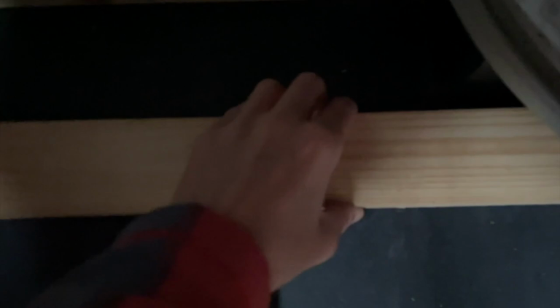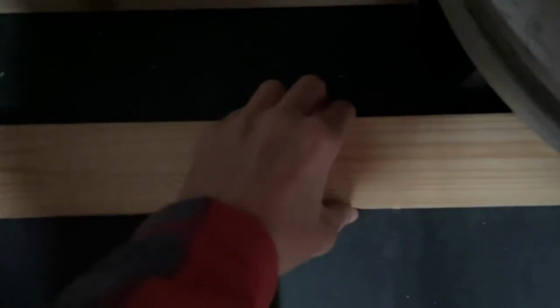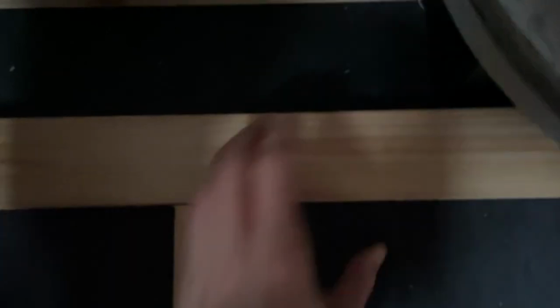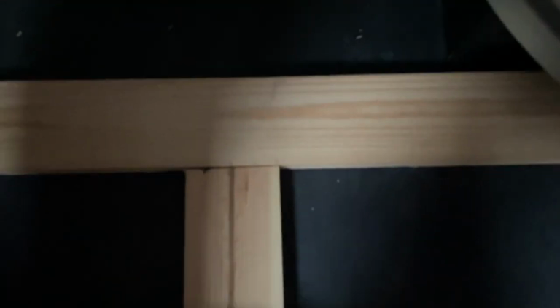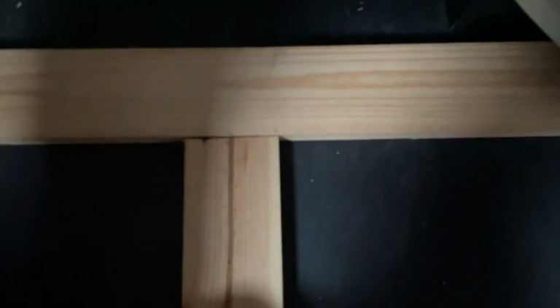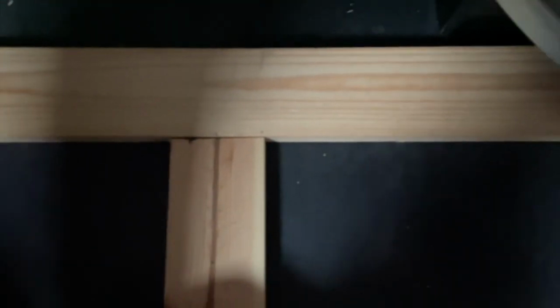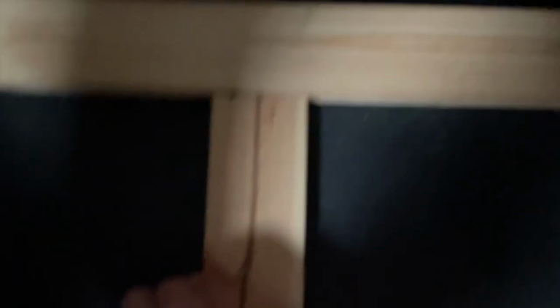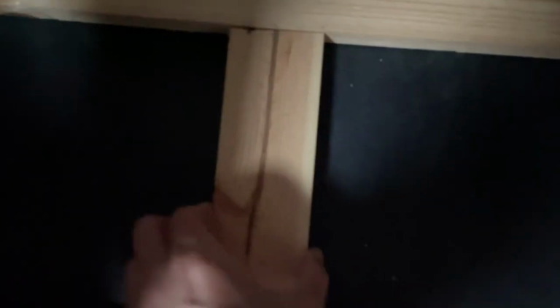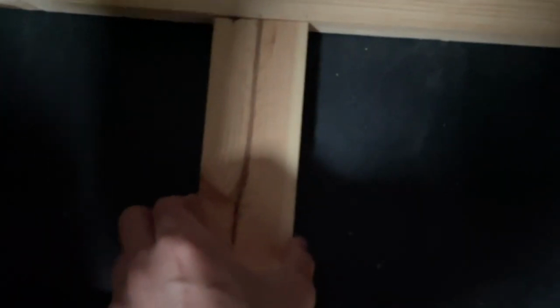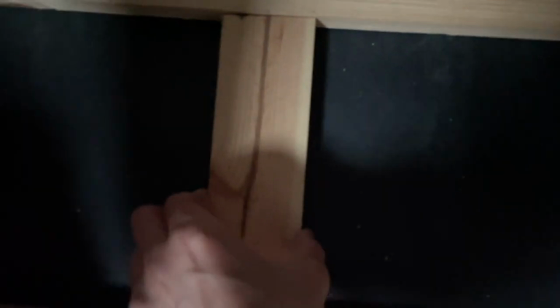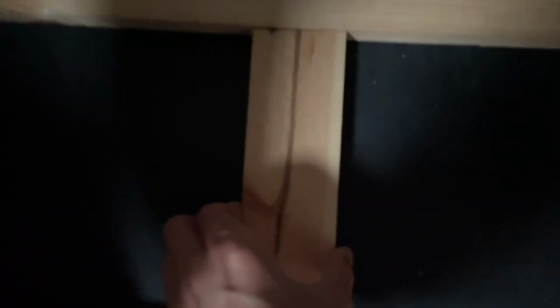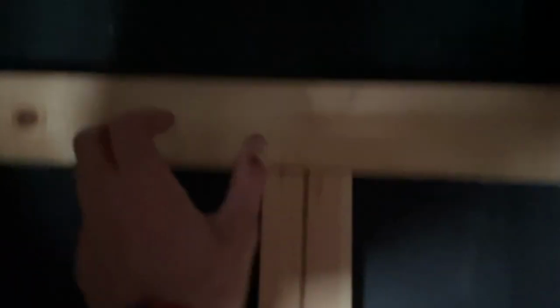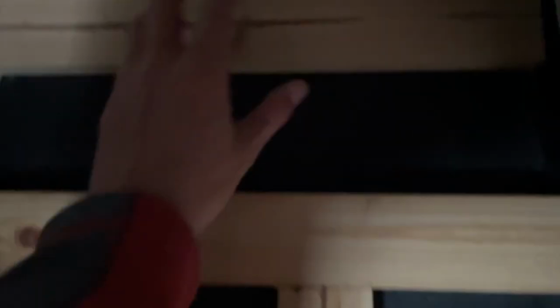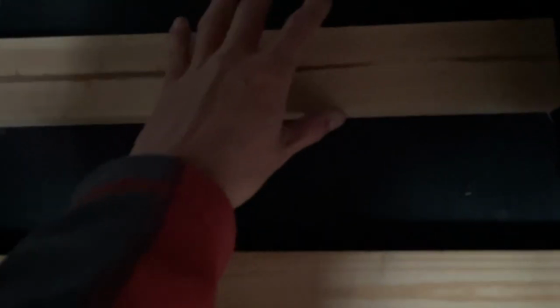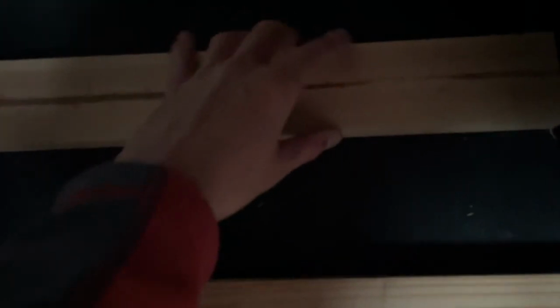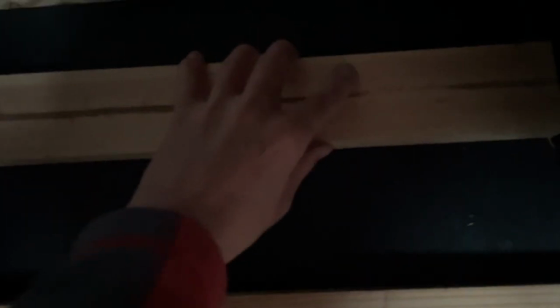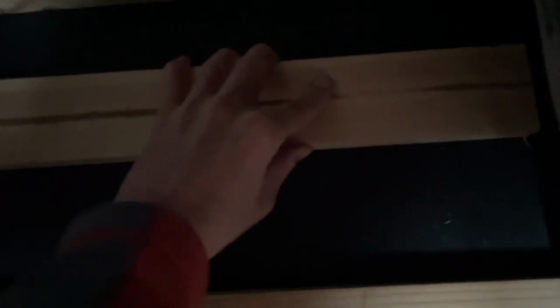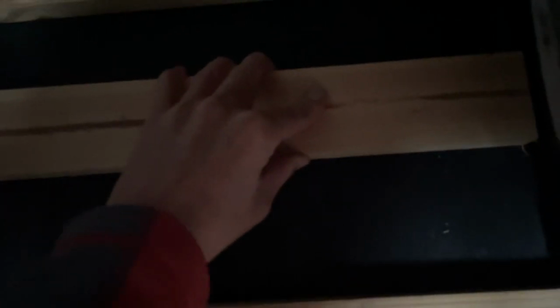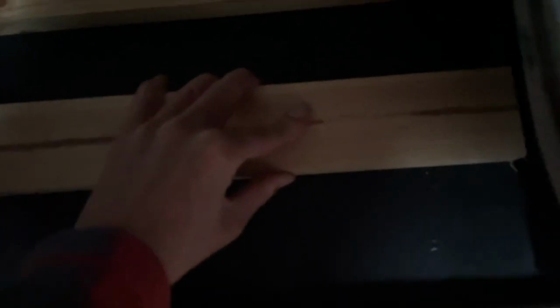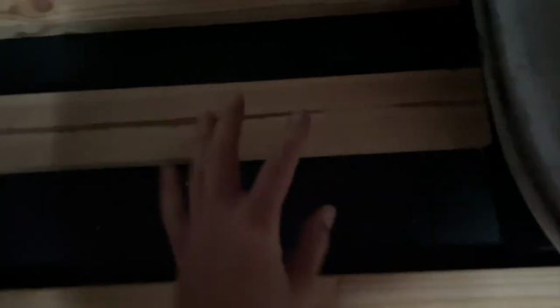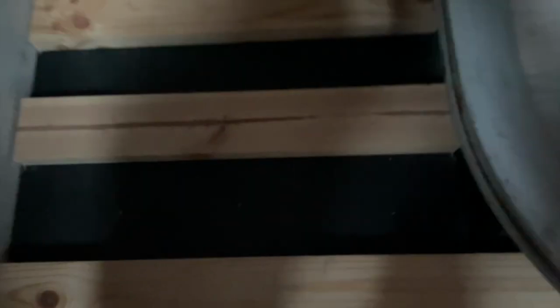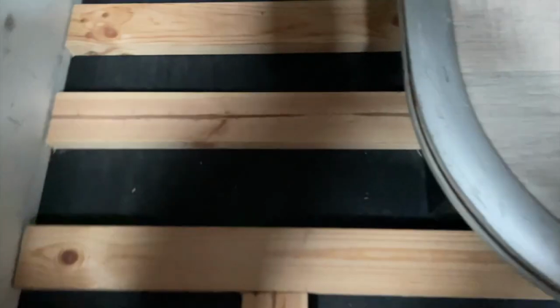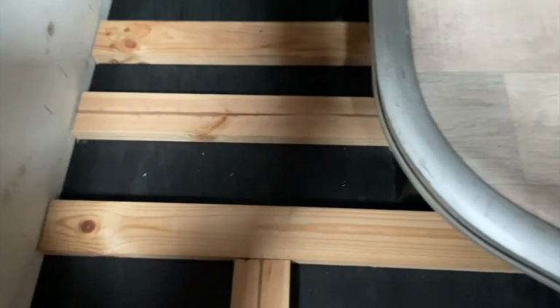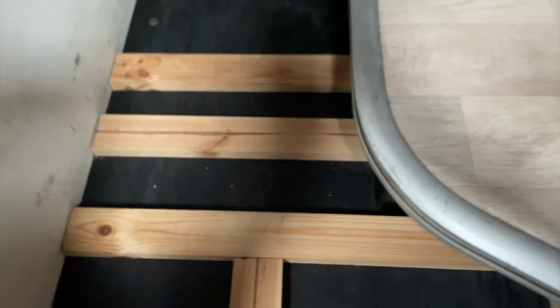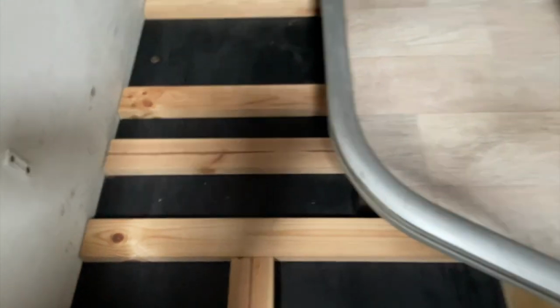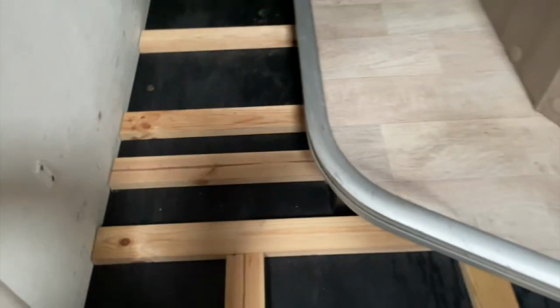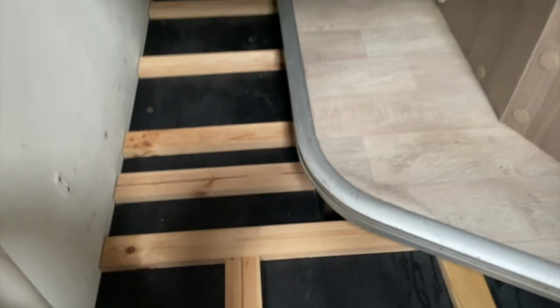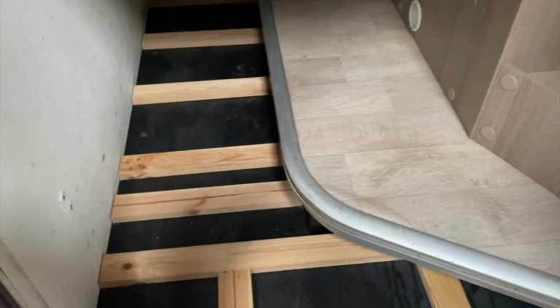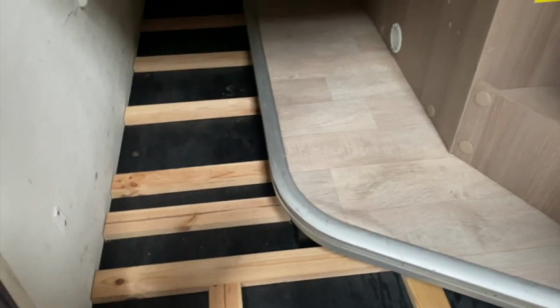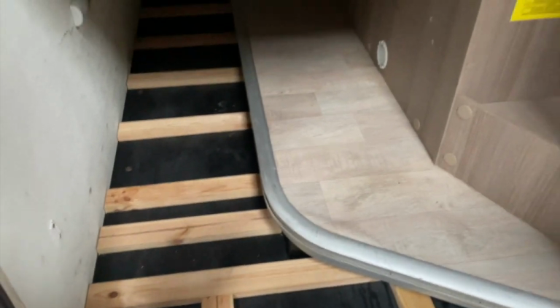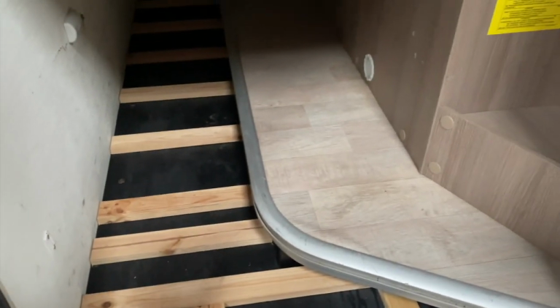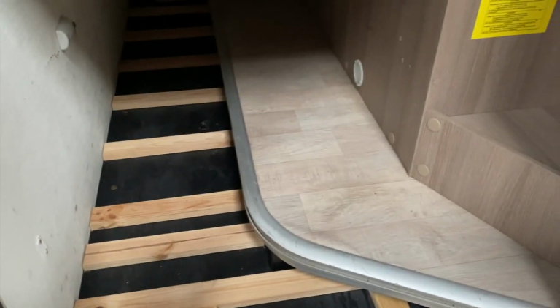The sycaflex has set. There should be no moving on any of those, so we'll get the boards on.